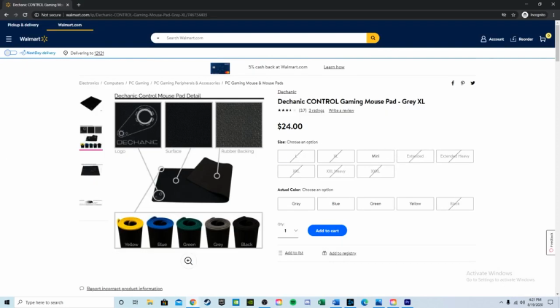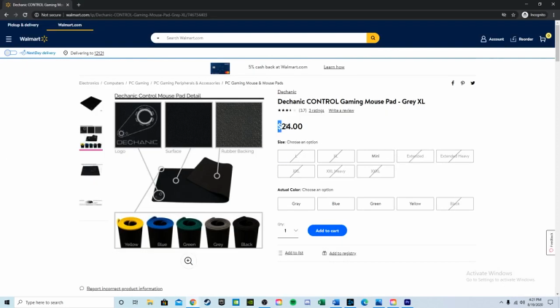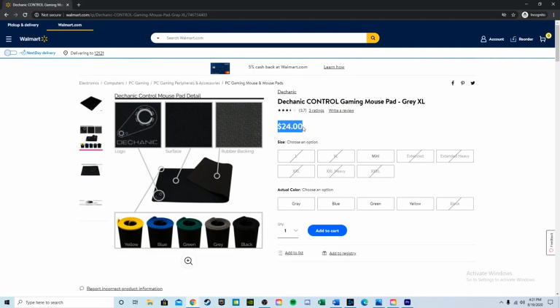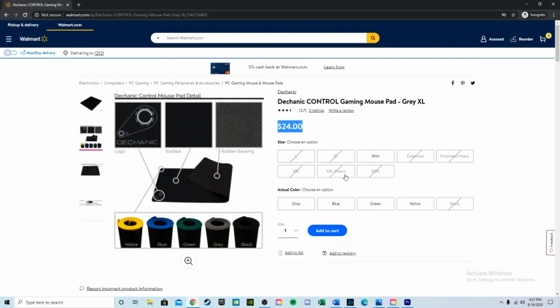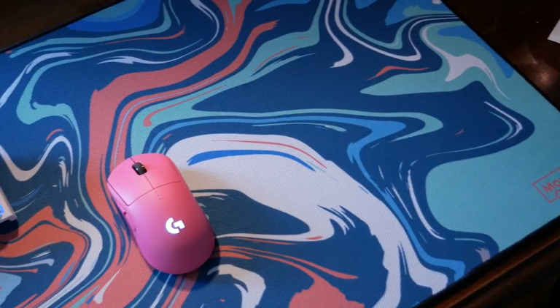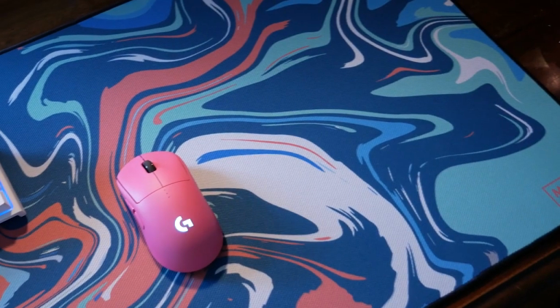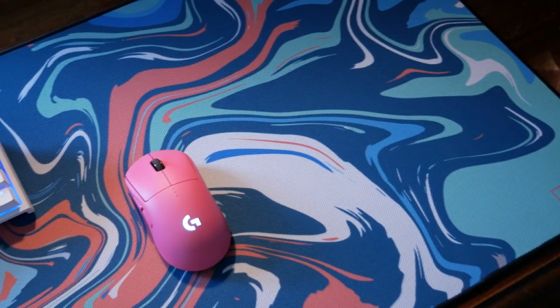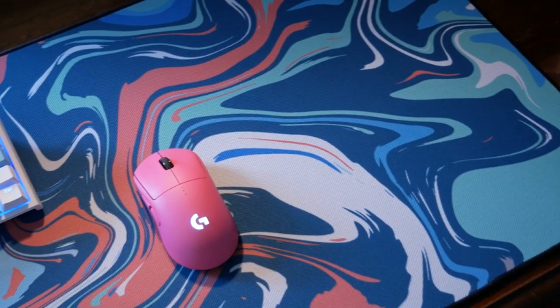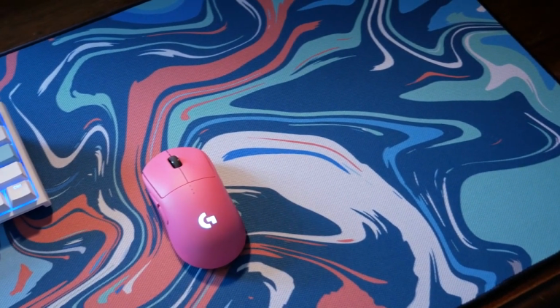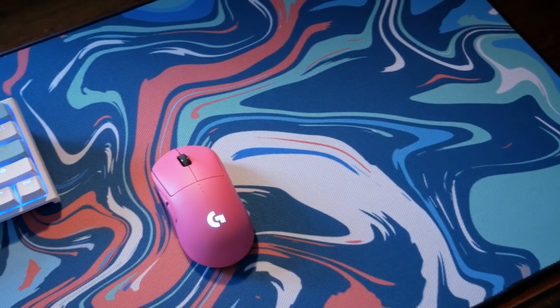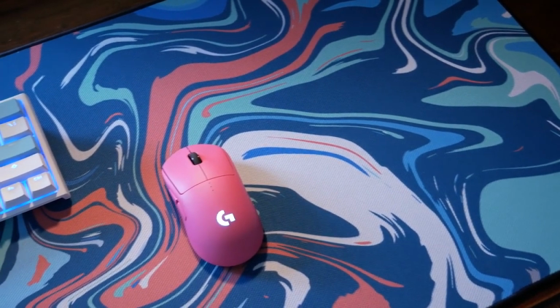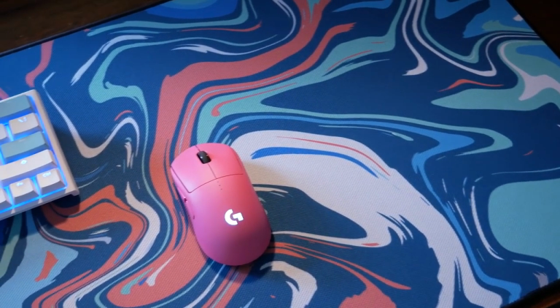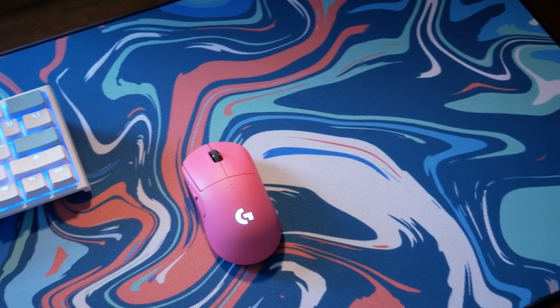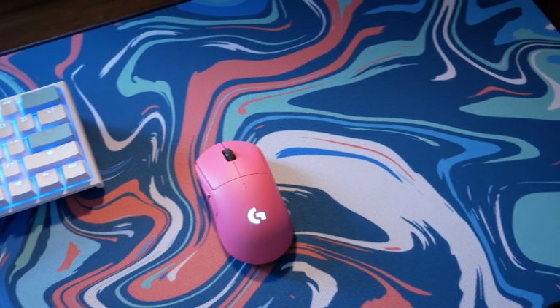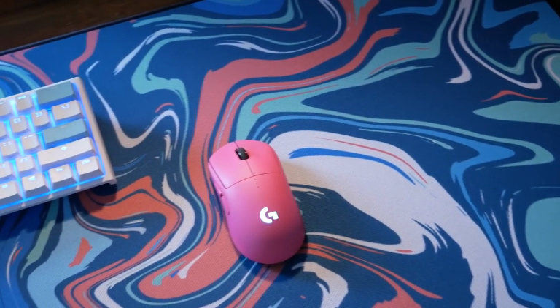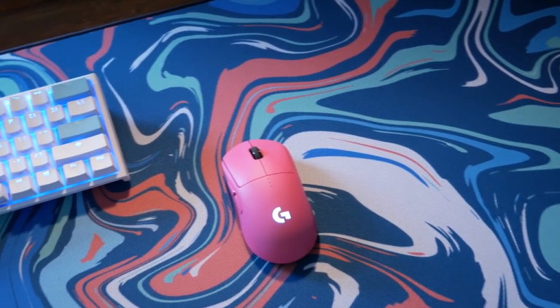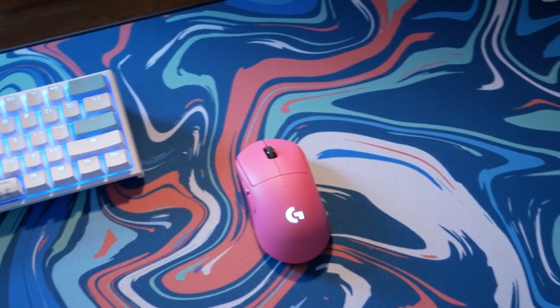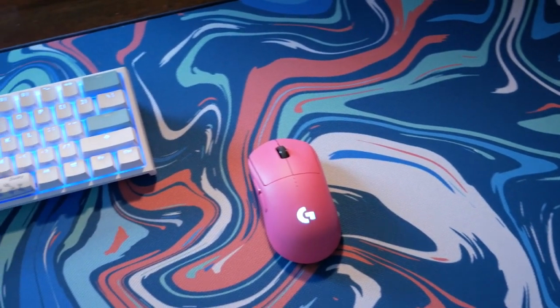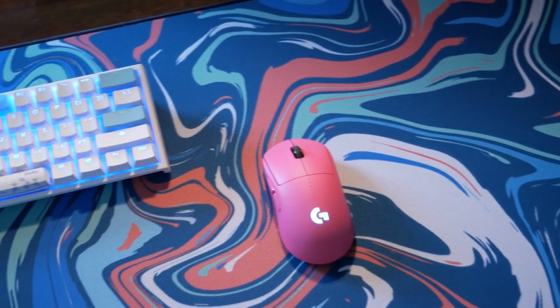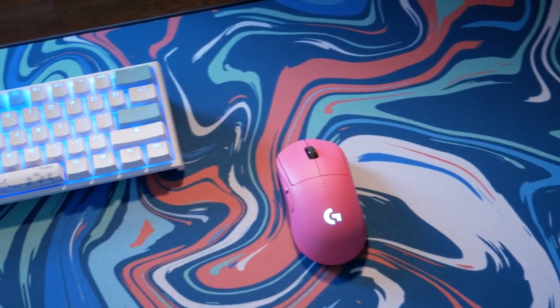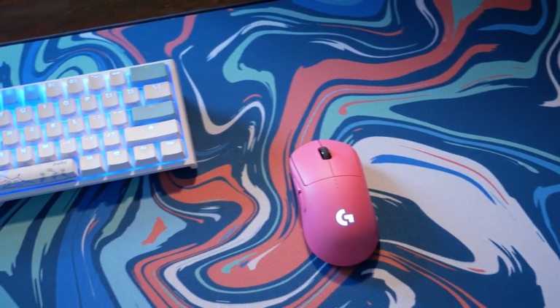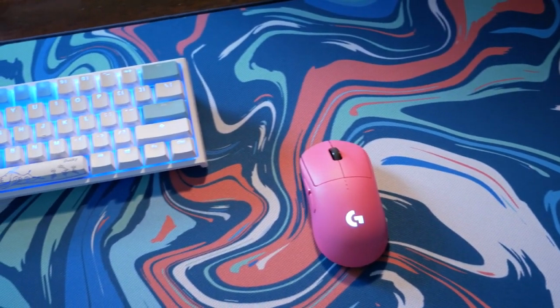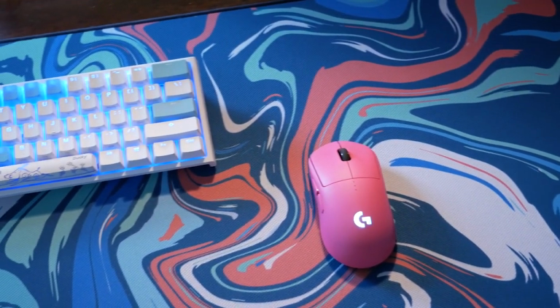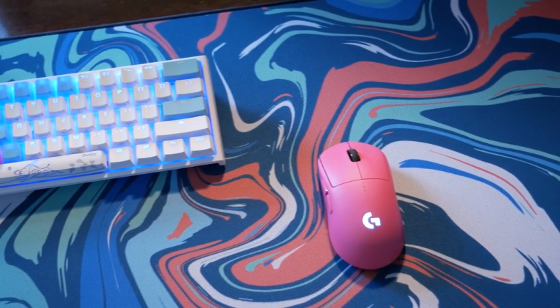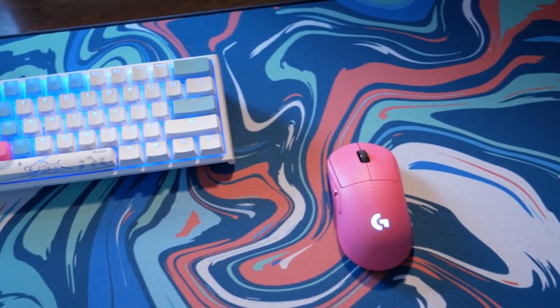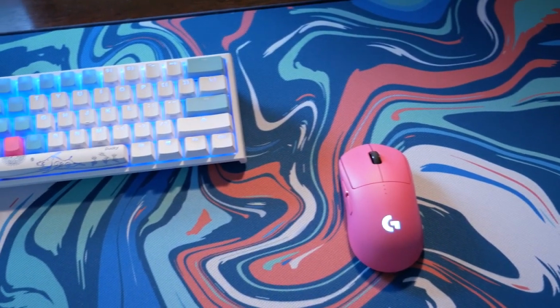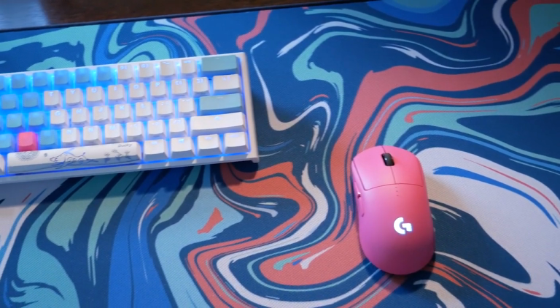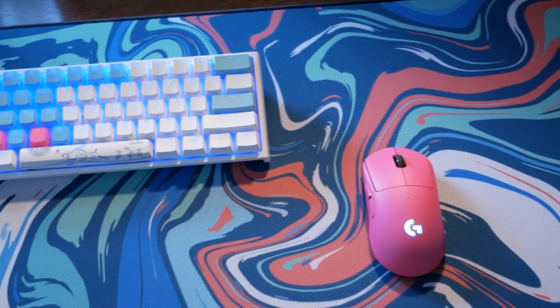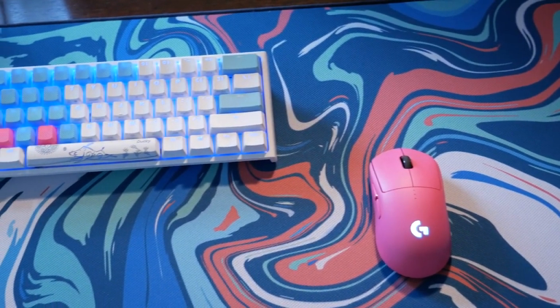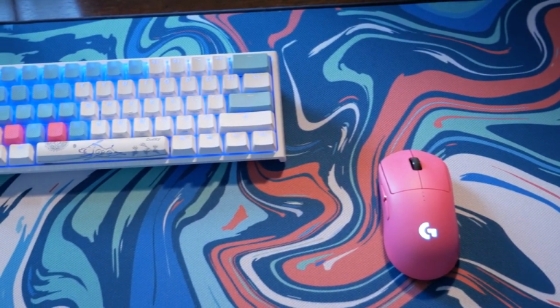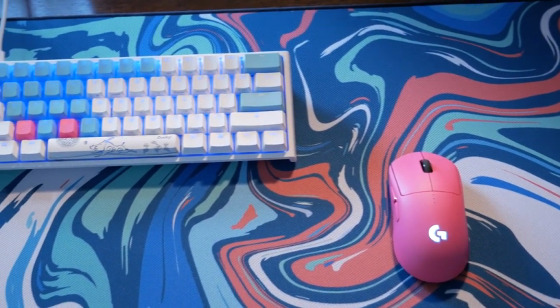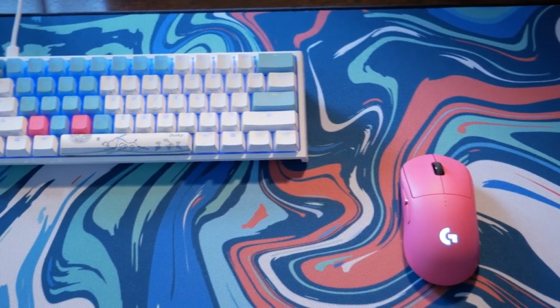Today I want to take a look at what it is that the Mousepad Company actually does offer, if it's a competitive product, and if you should consider it for your setup.